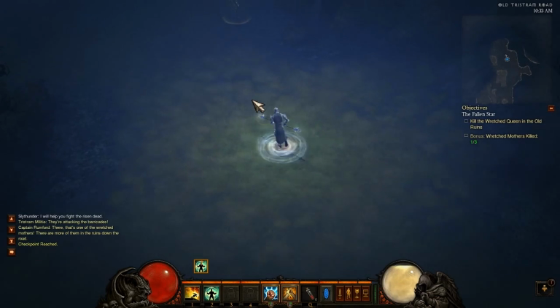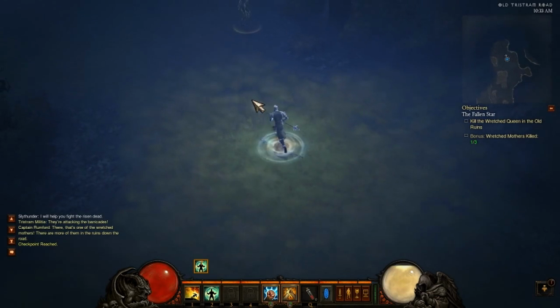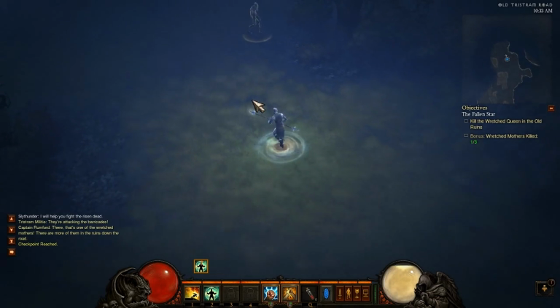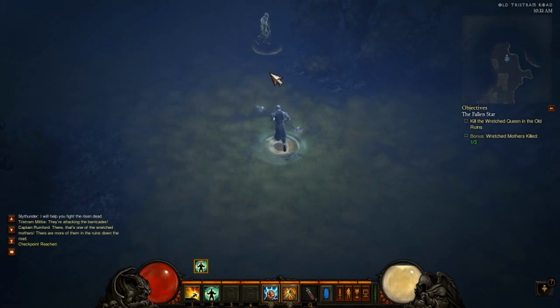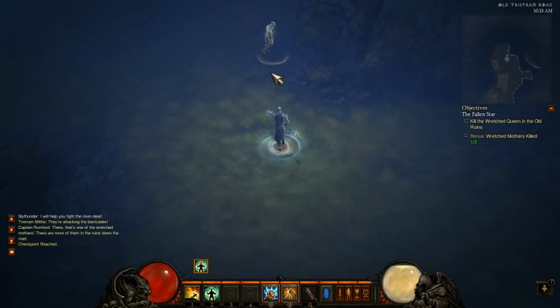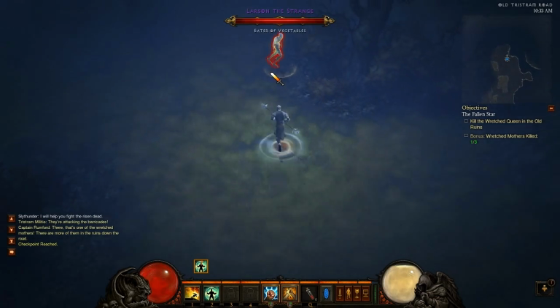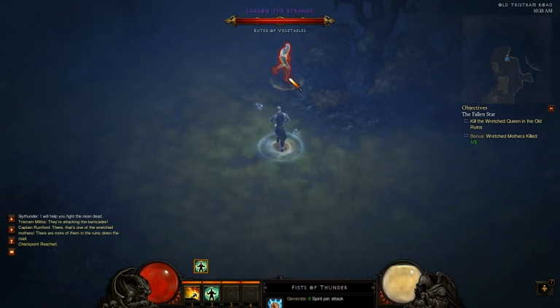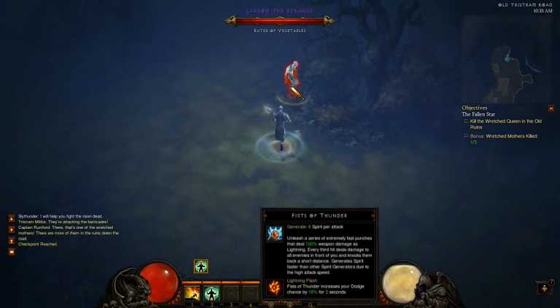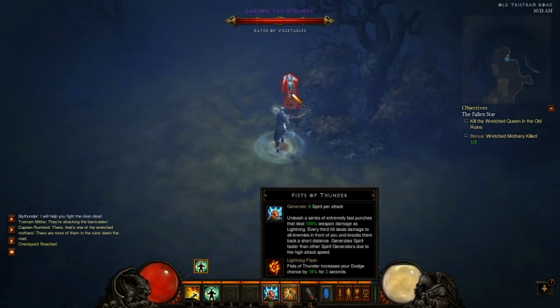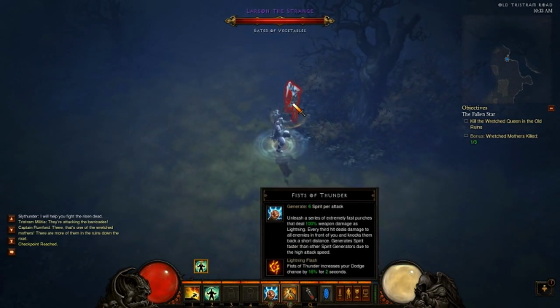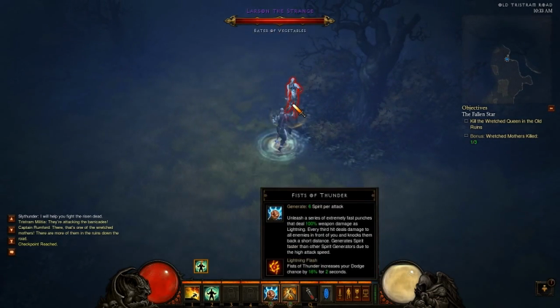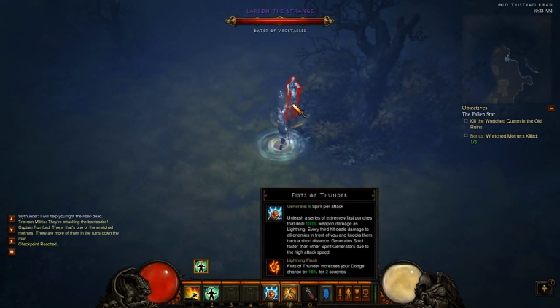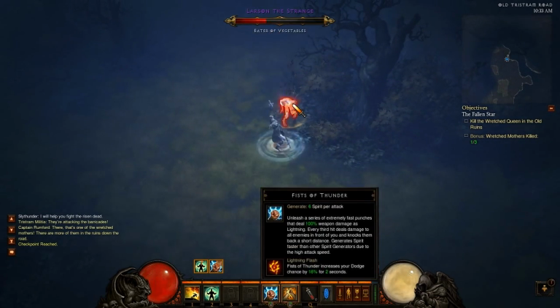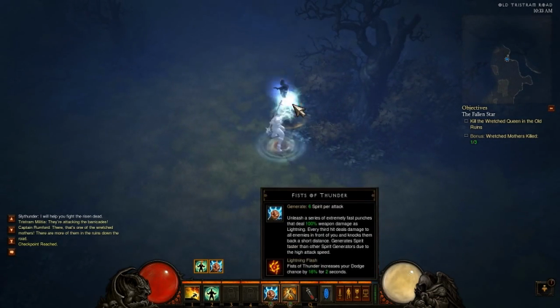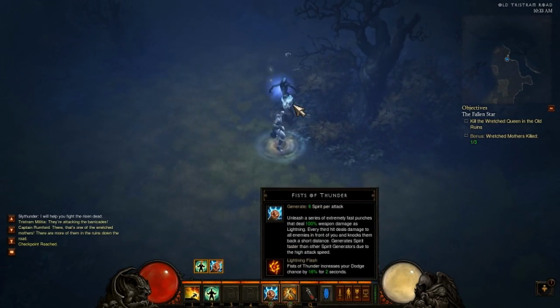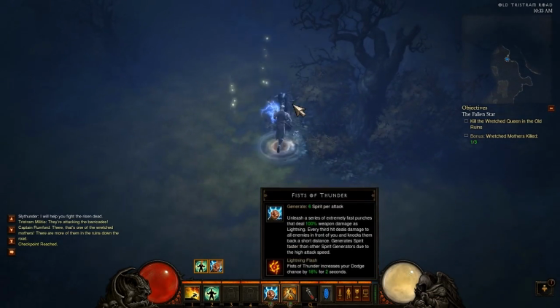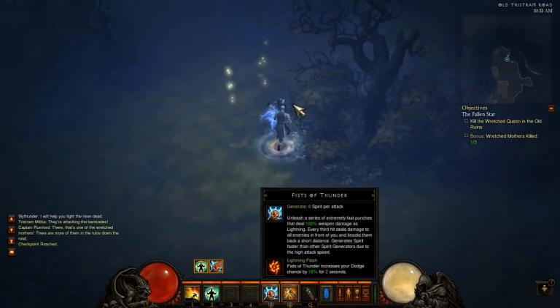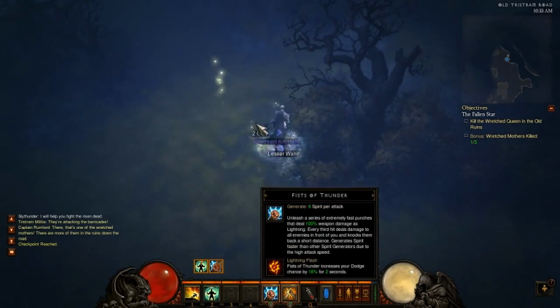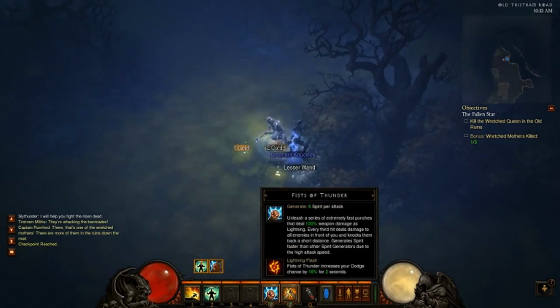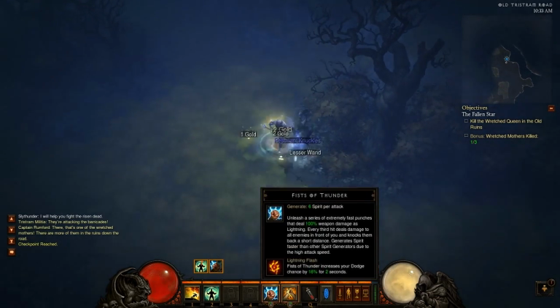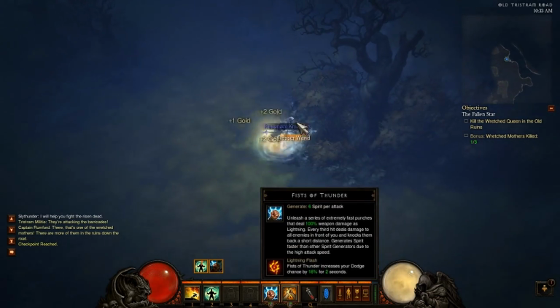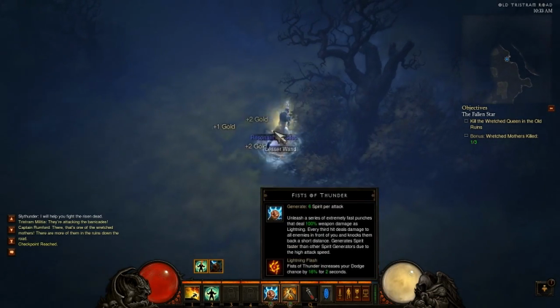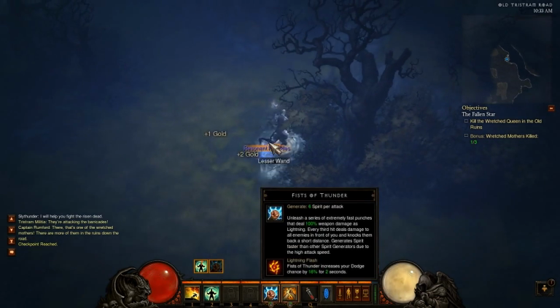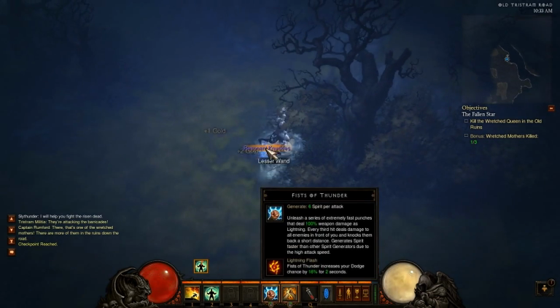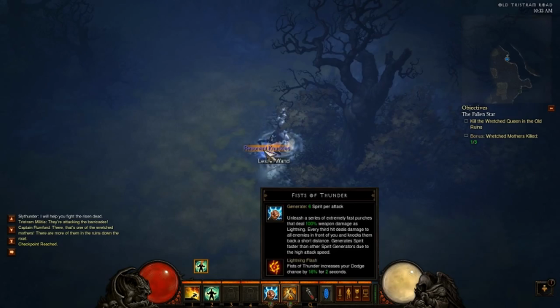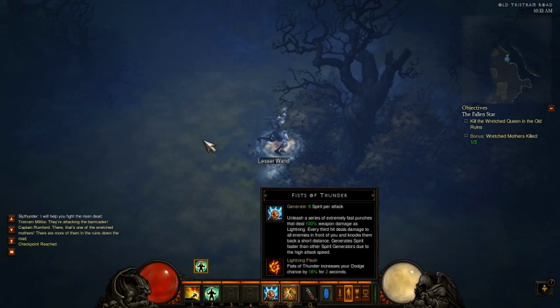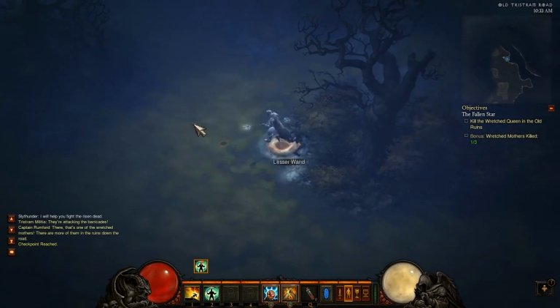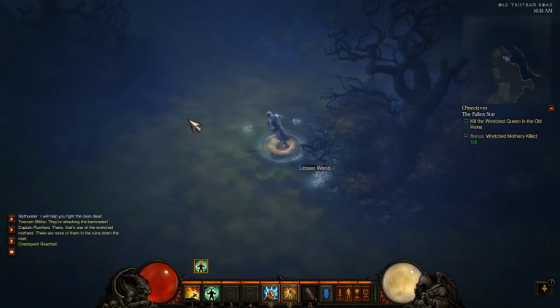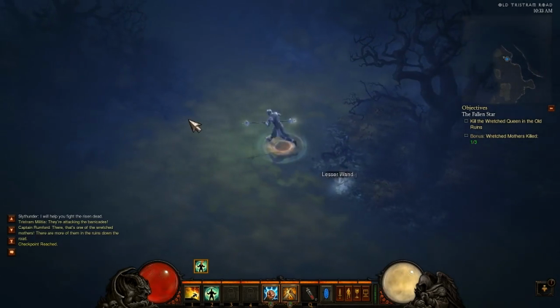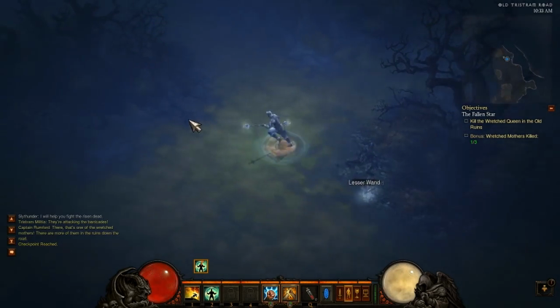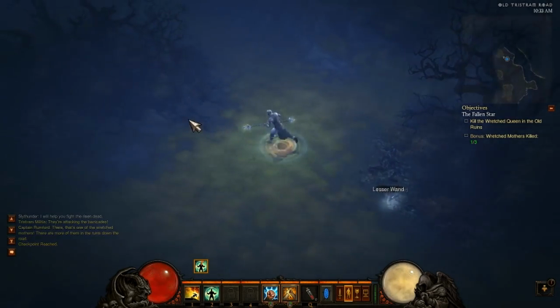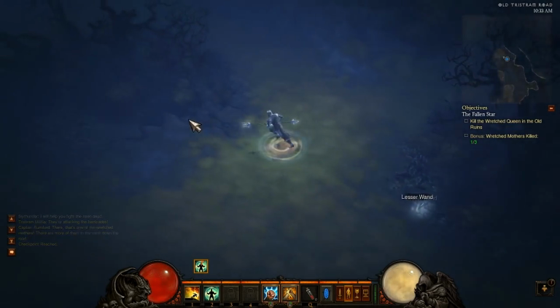The next rune for Fists of Thunder is called Lightning Flash. Fists of Thunder increases your dodge chance by 16% for two seconds.